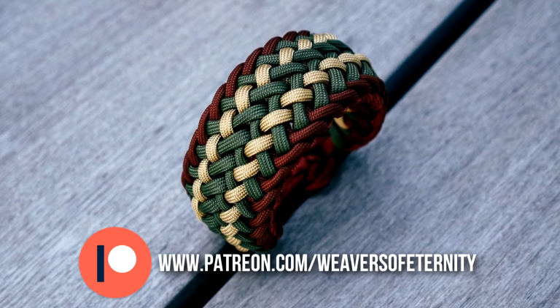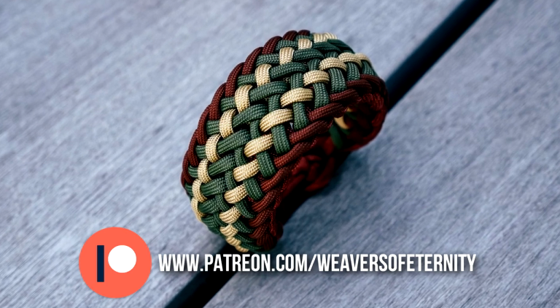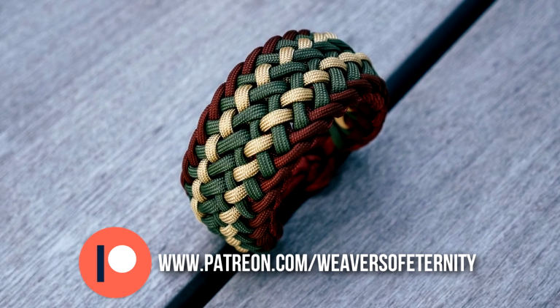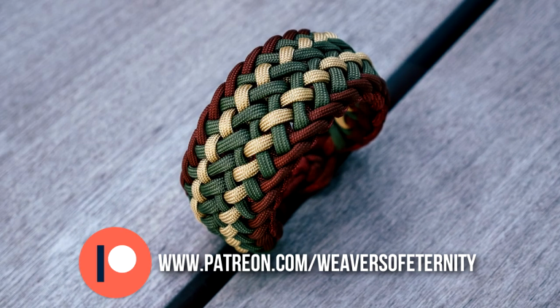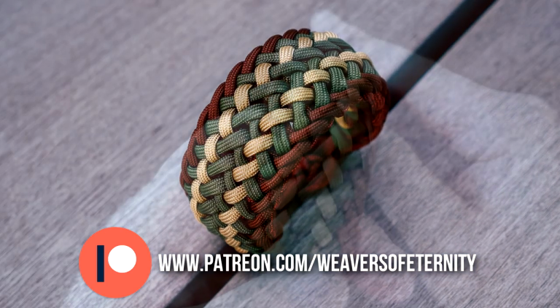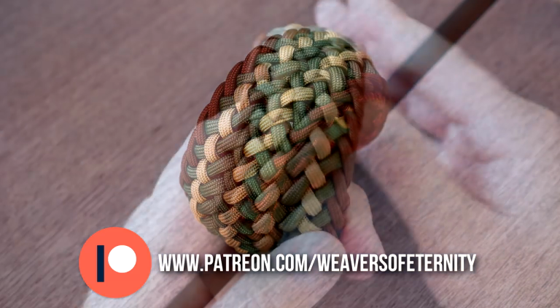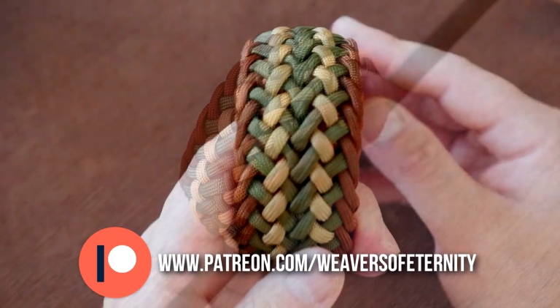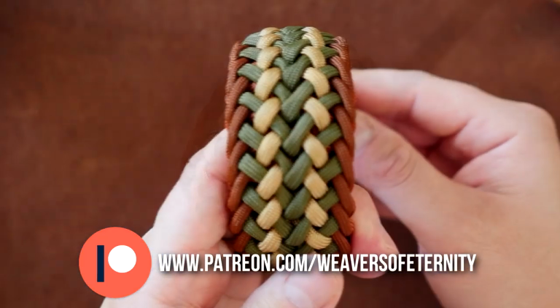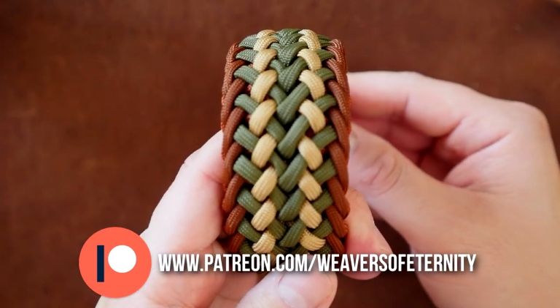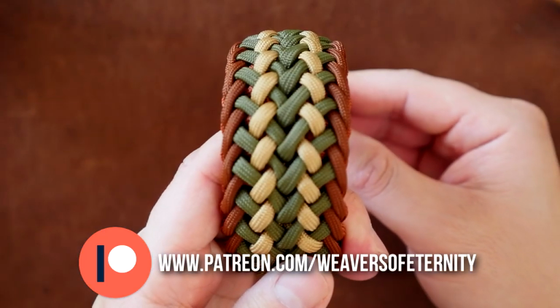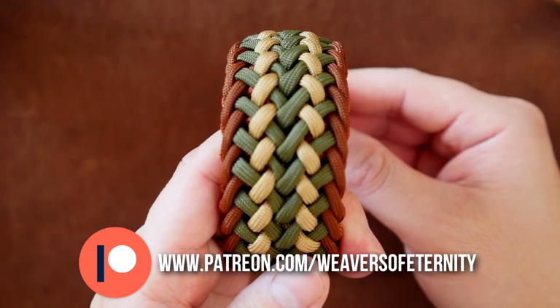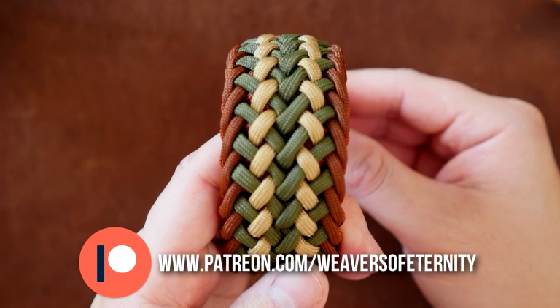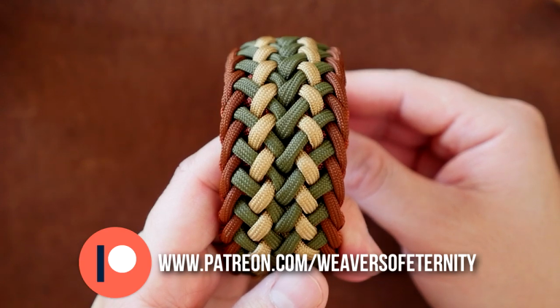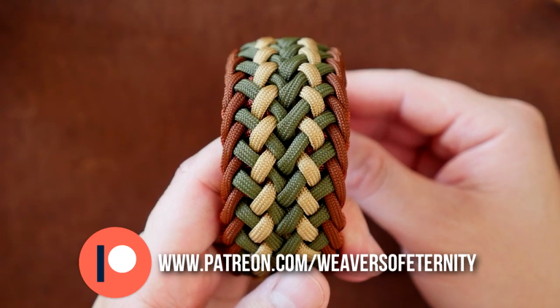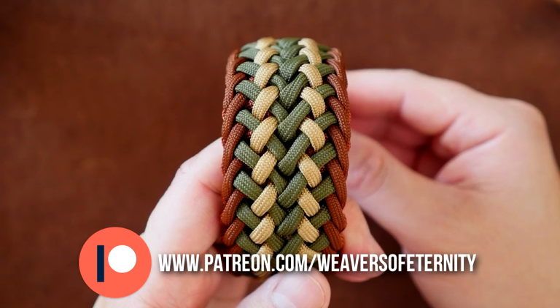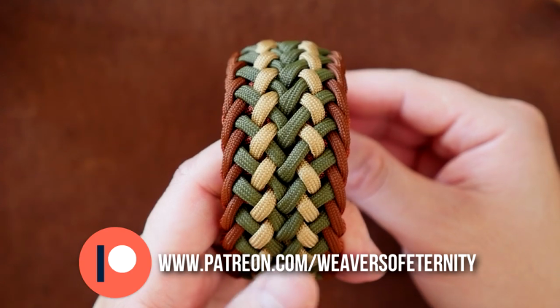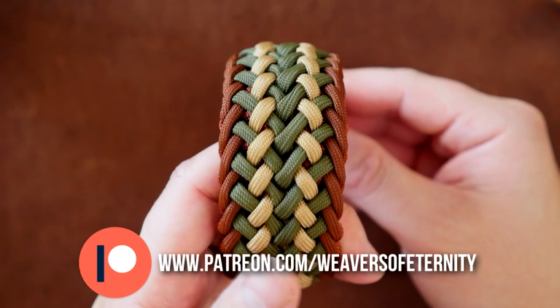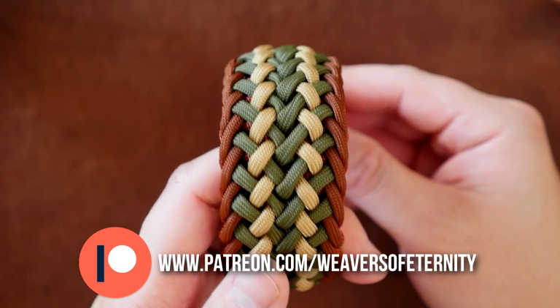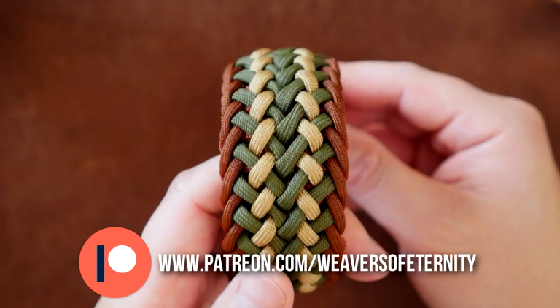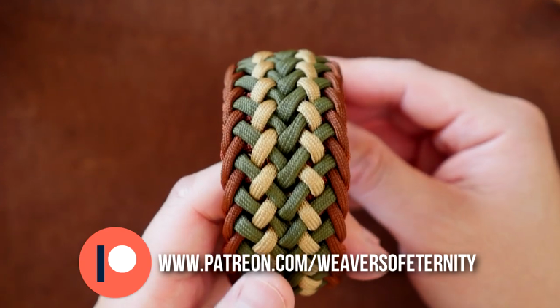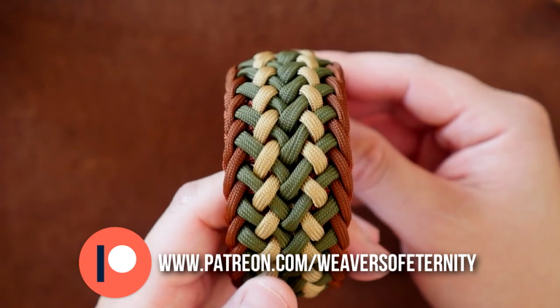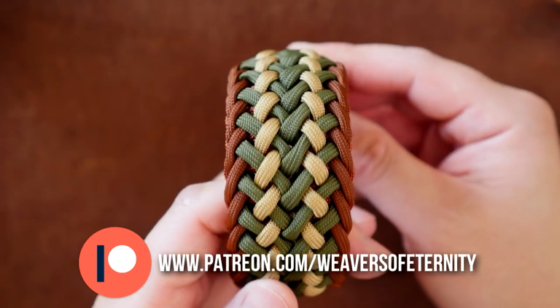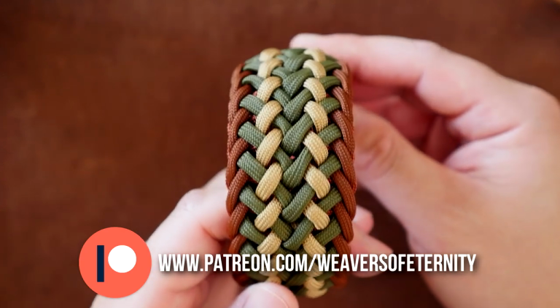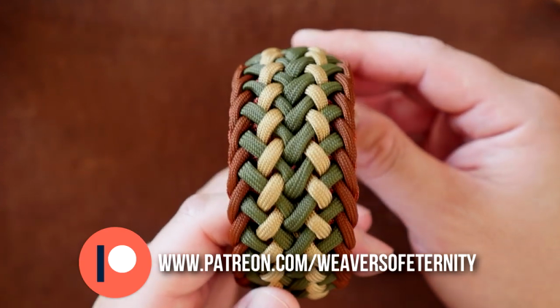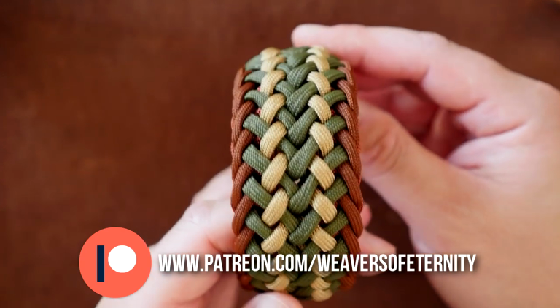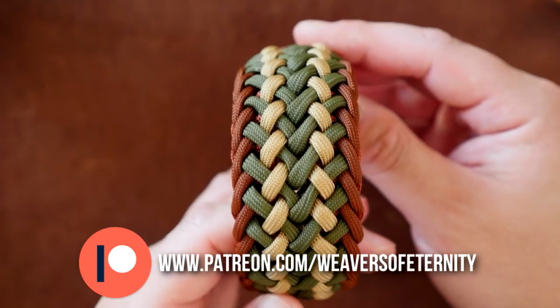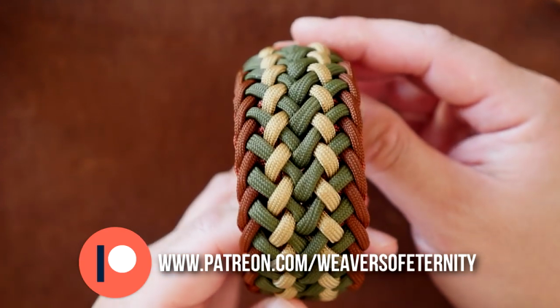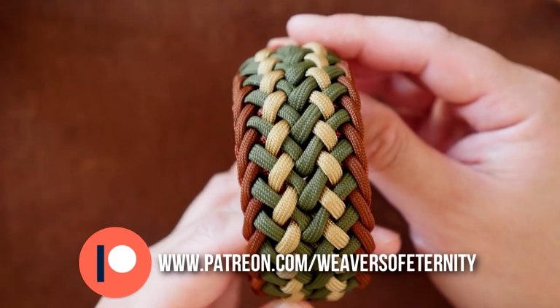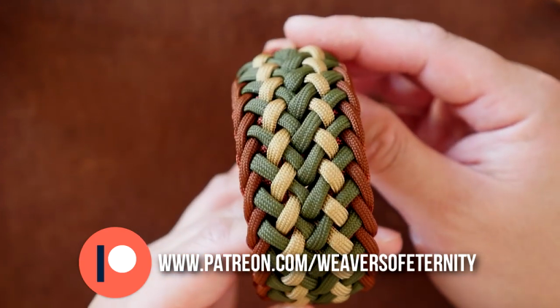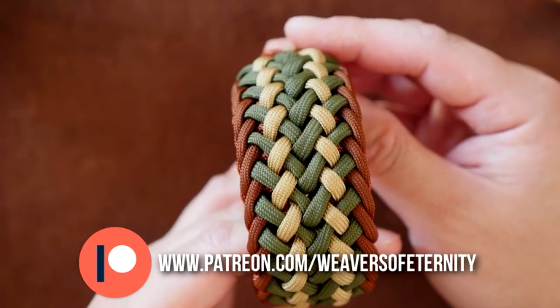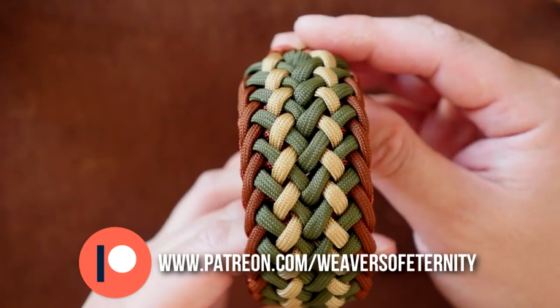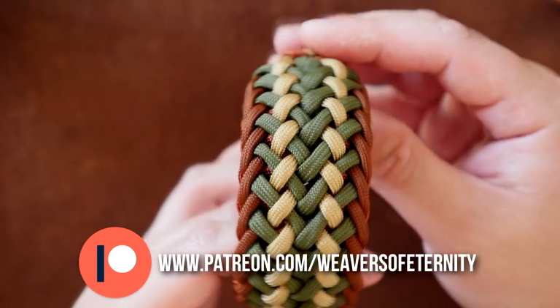So for all you Patreon weavers I'll see you on the other side, and everyone else see you on the next video. Bye.